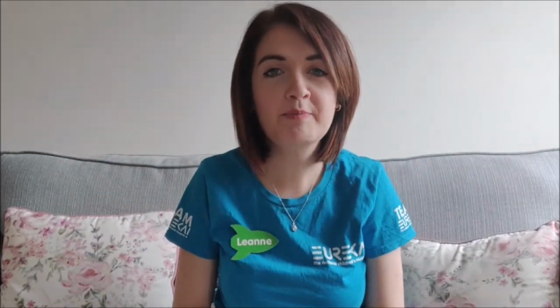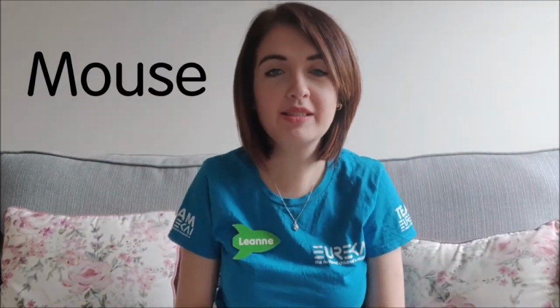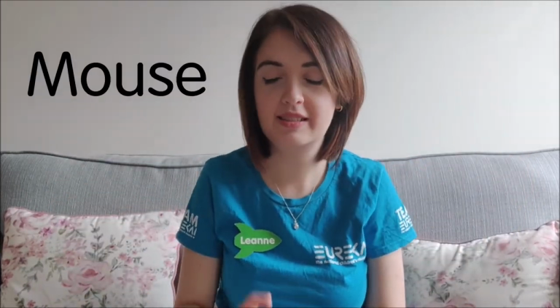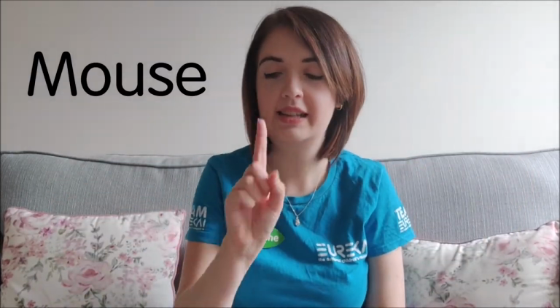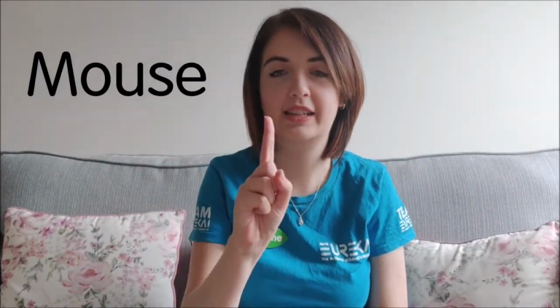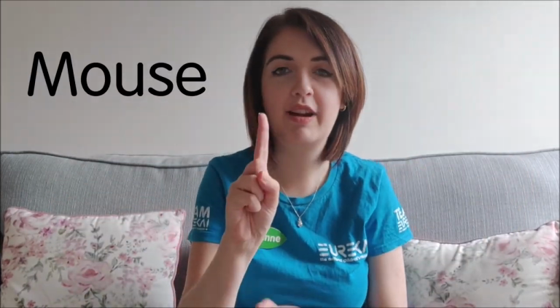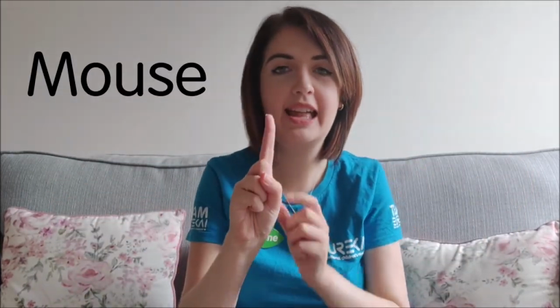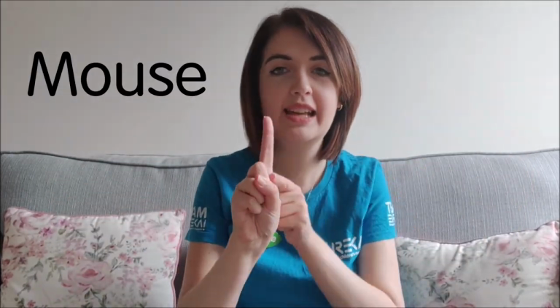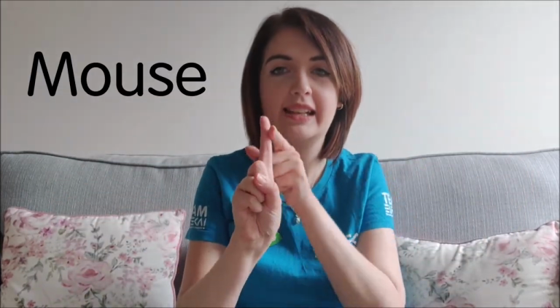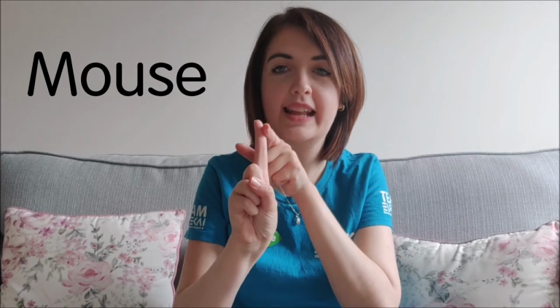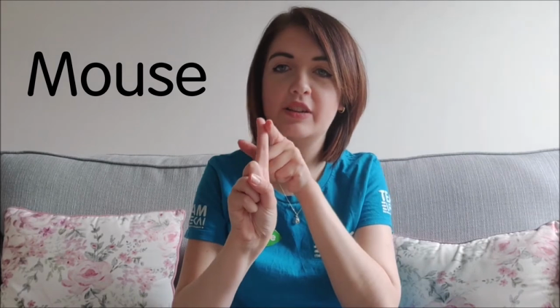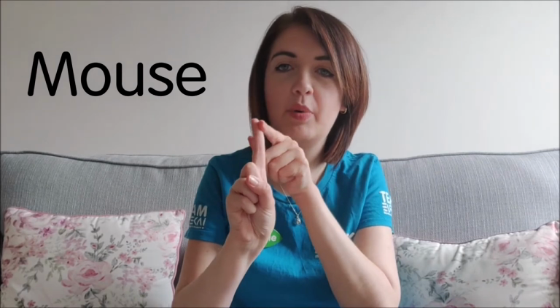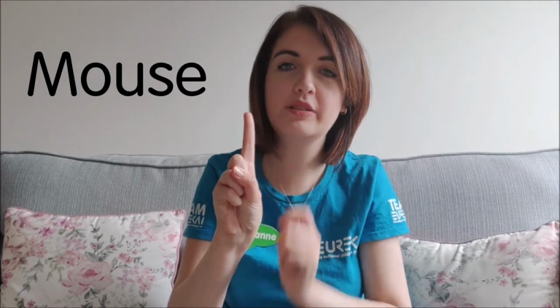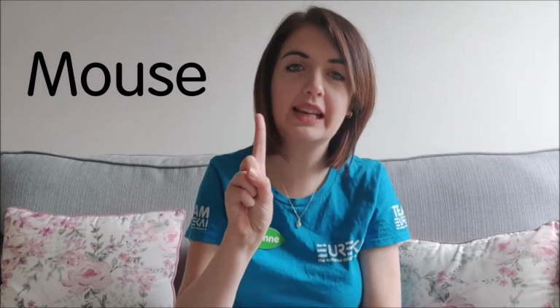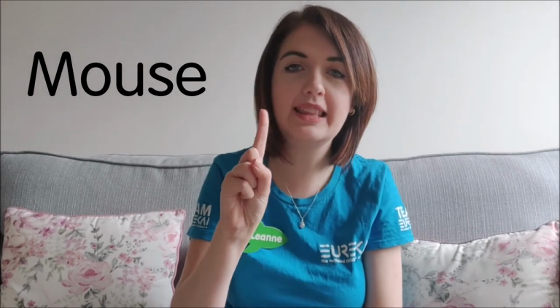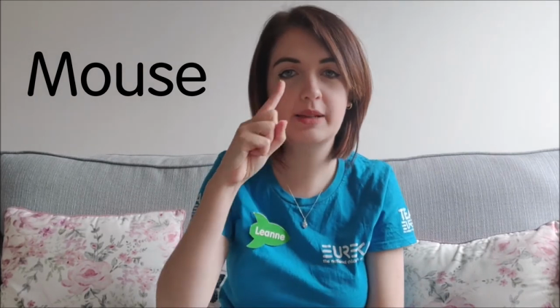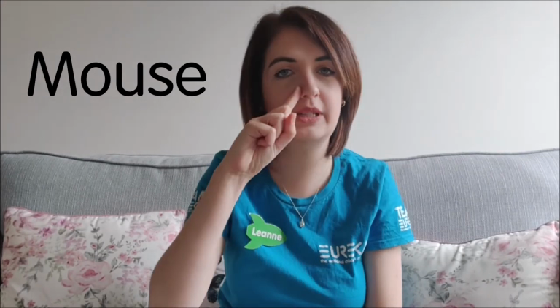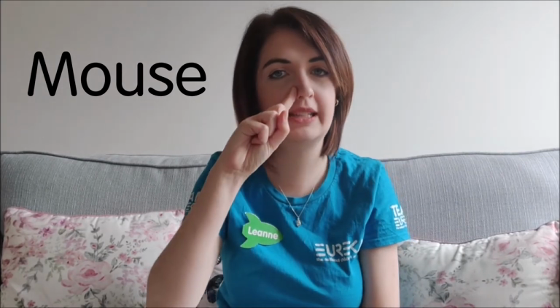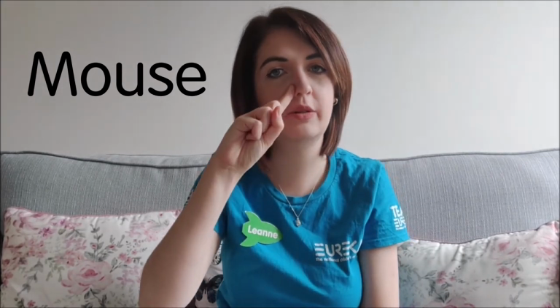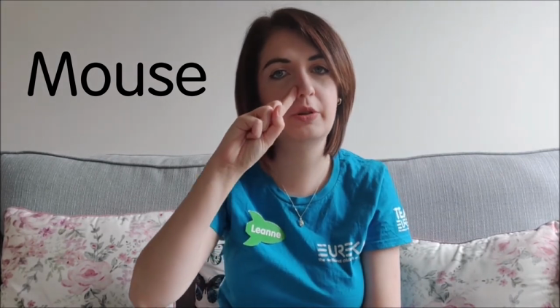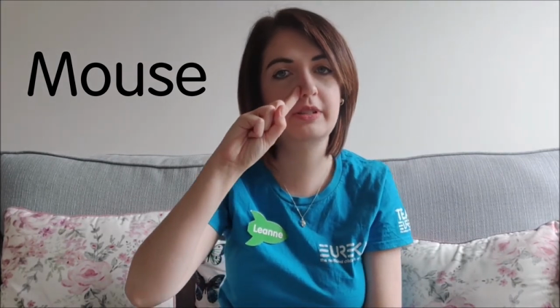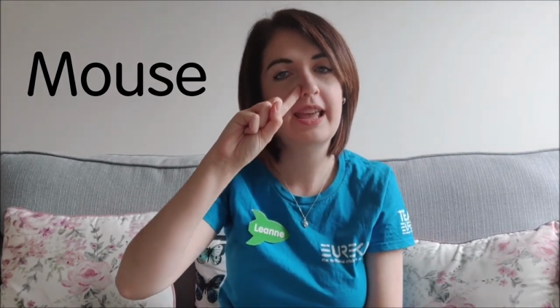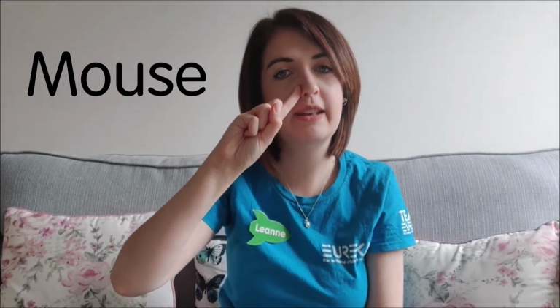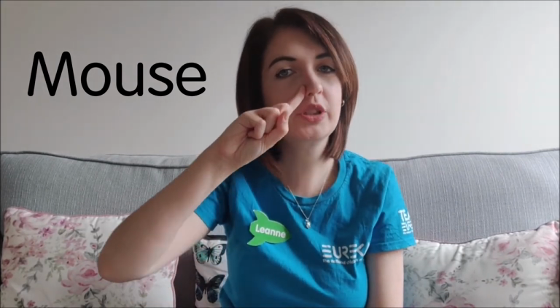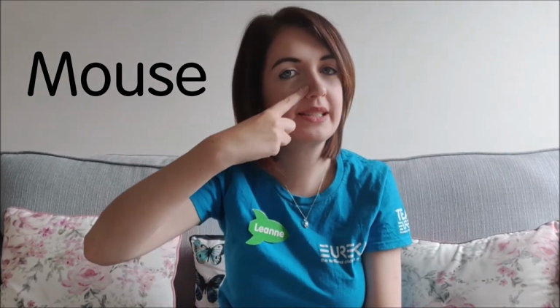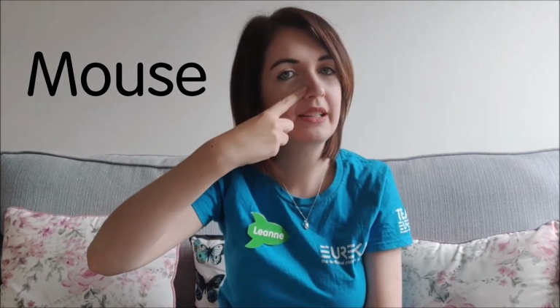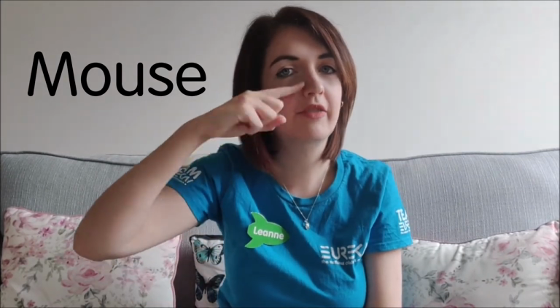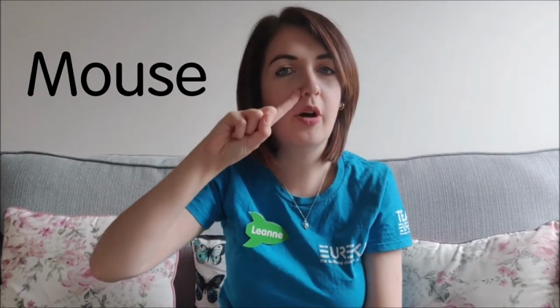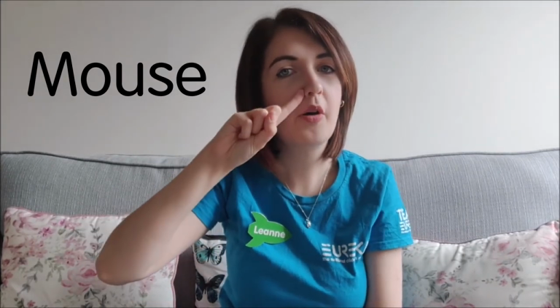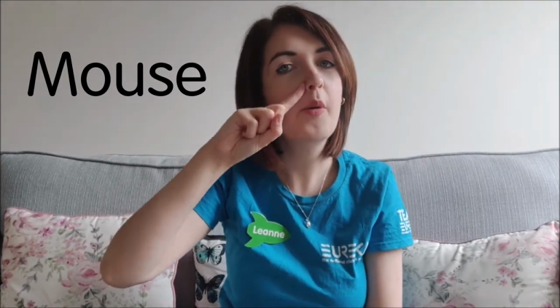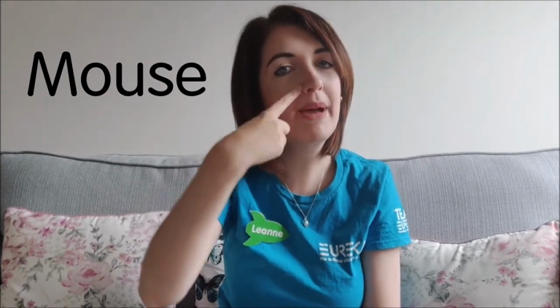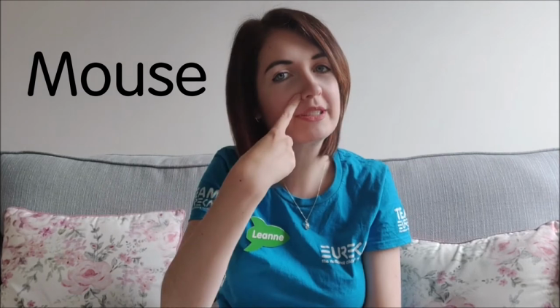Mouse: take your right hand, extend your pointer finger like this and put it next to your nose, and then we'll twist for mouse.